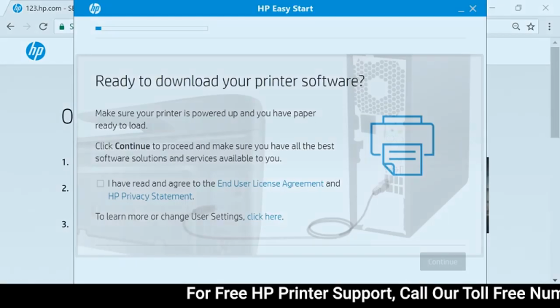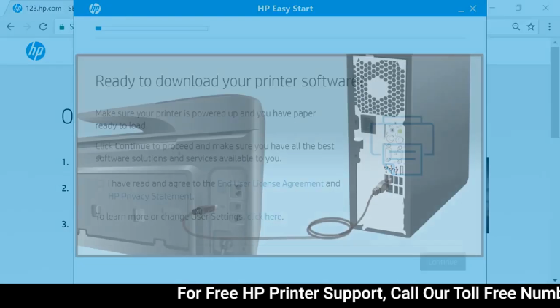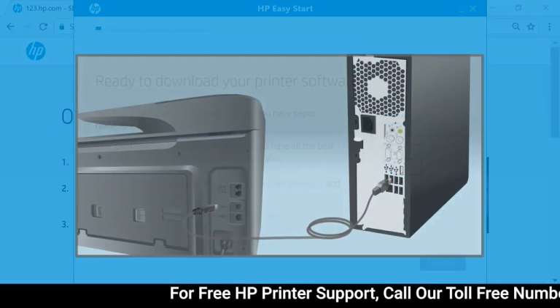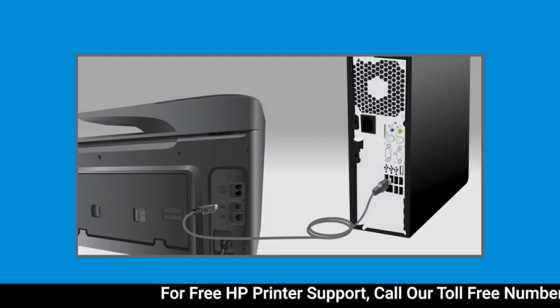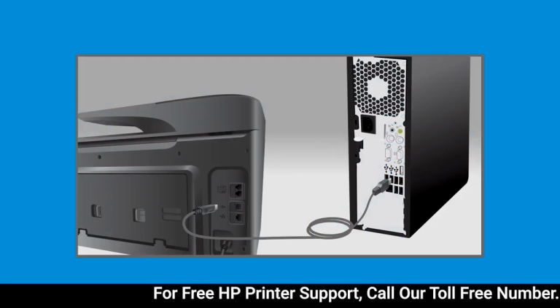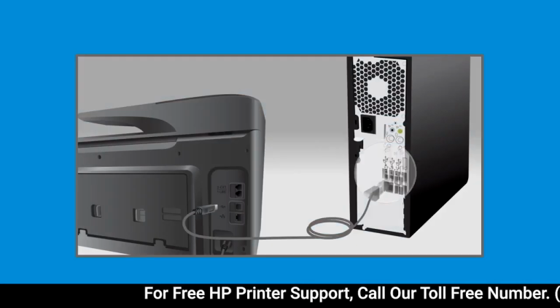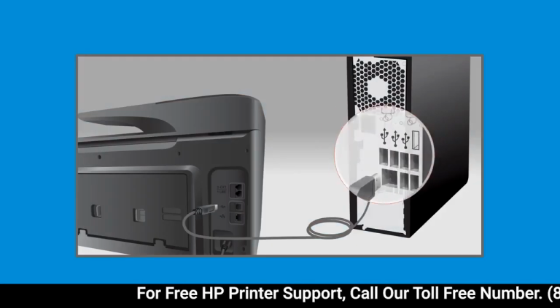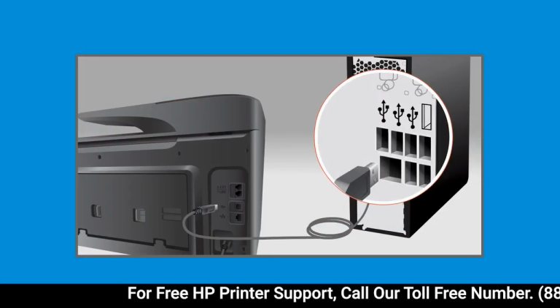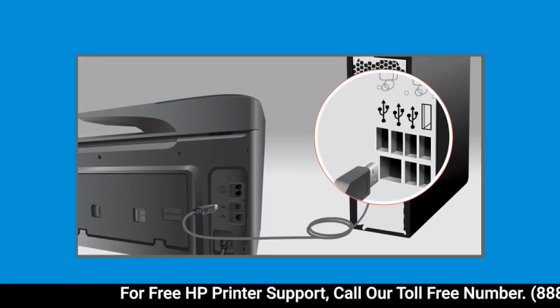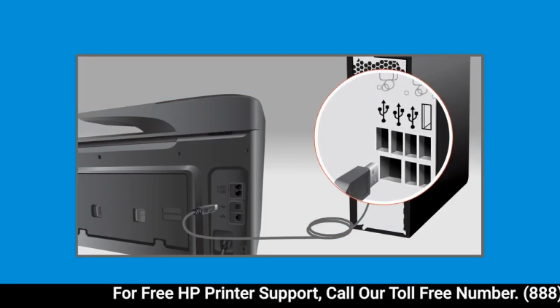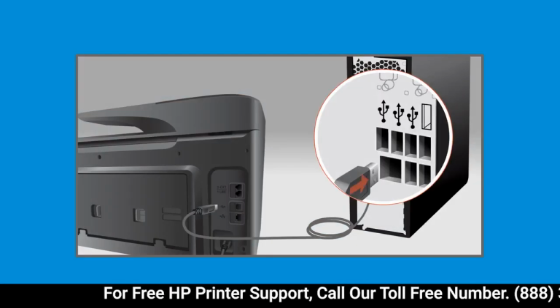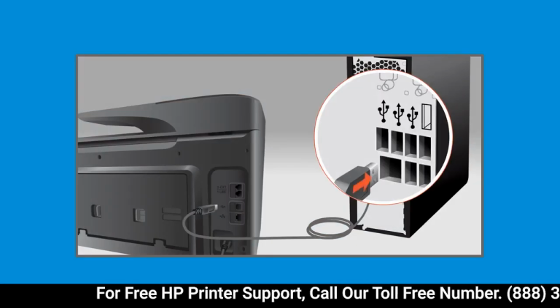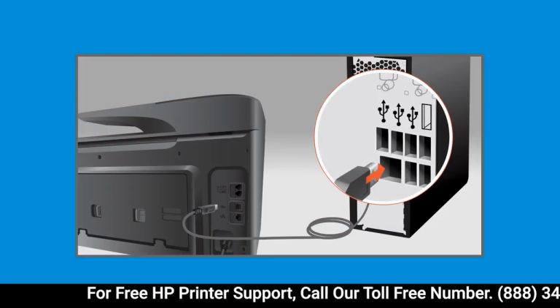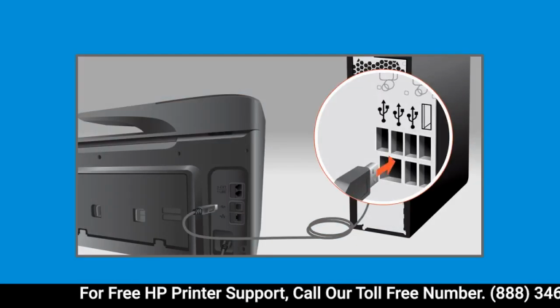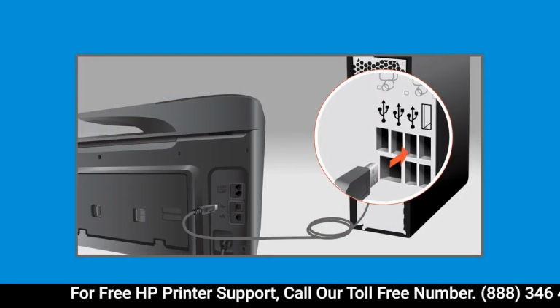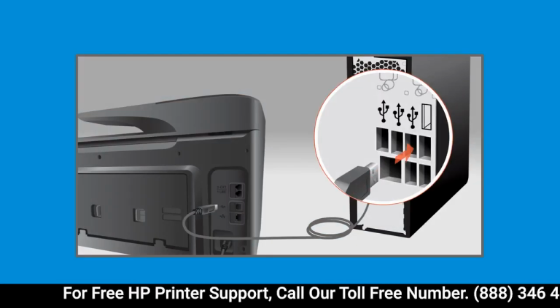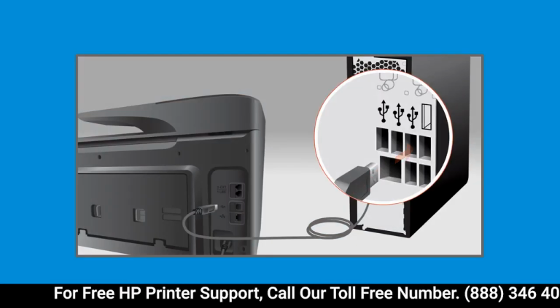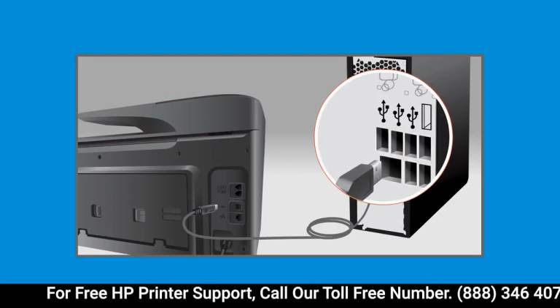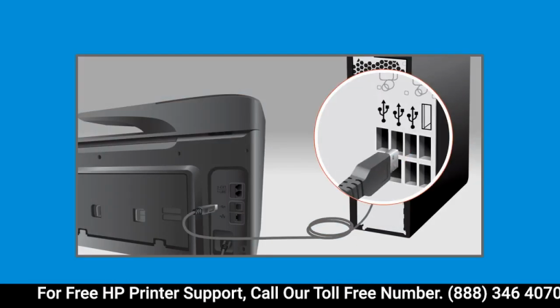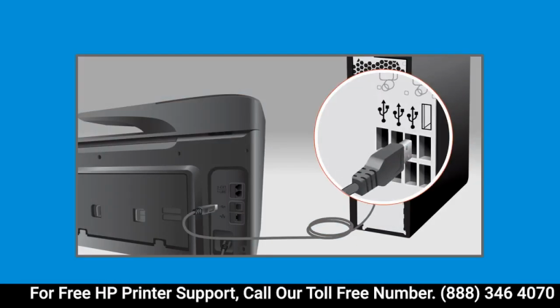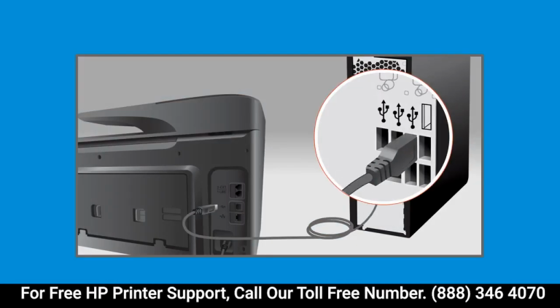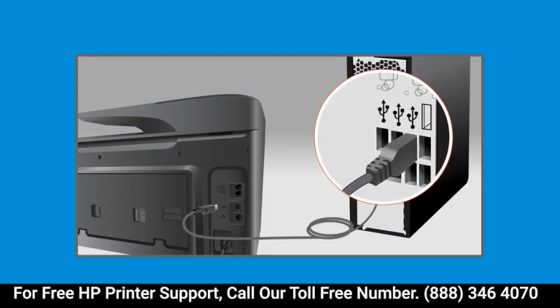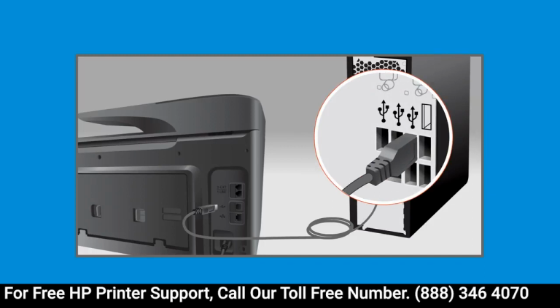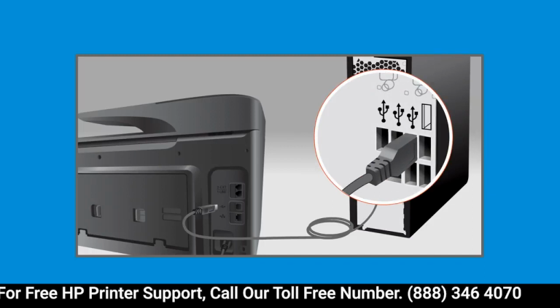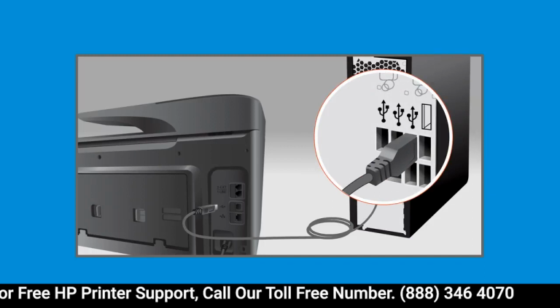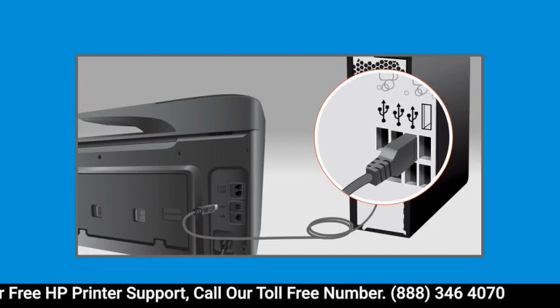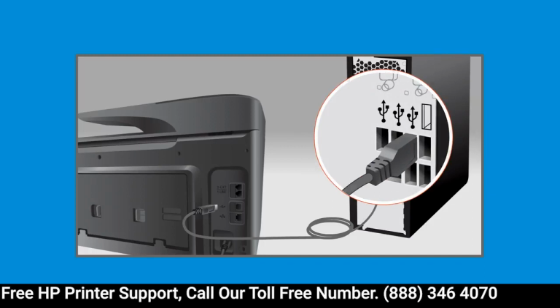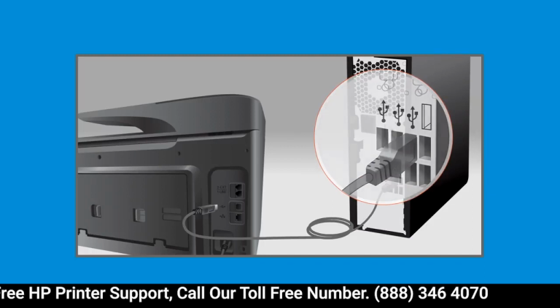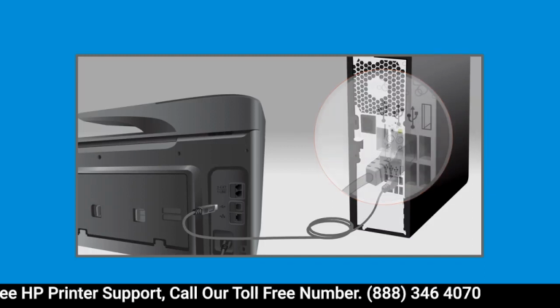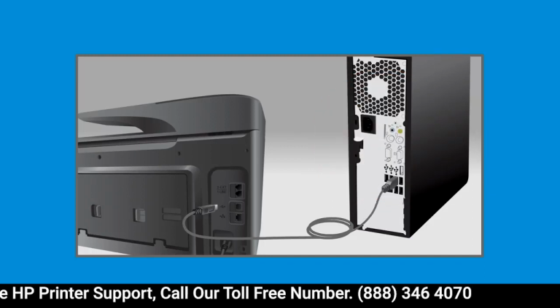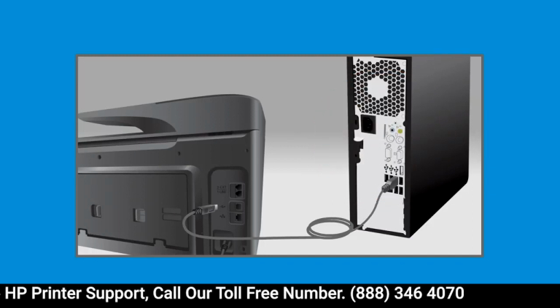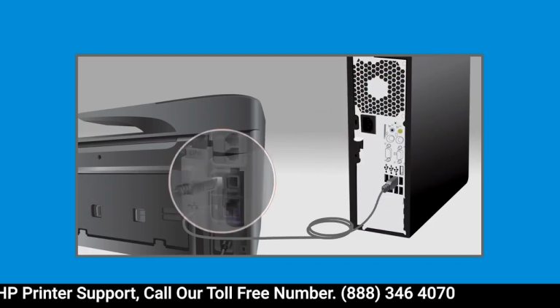Connect the flat end of a USB cable into your computer and the square end into the printer.